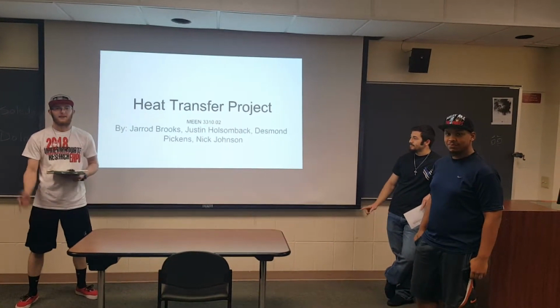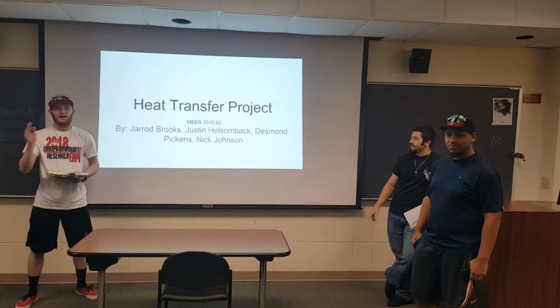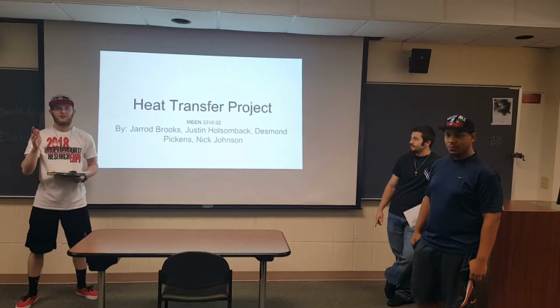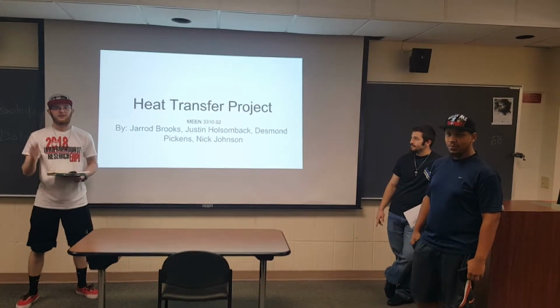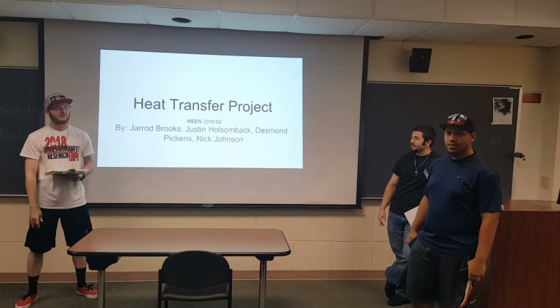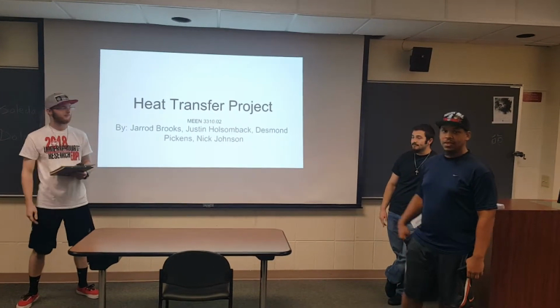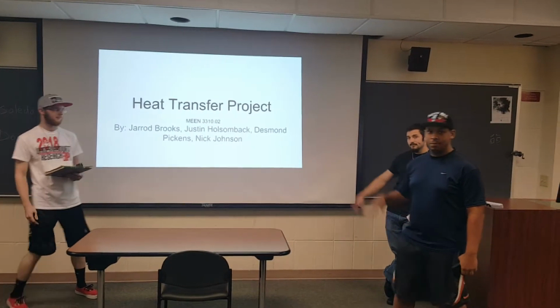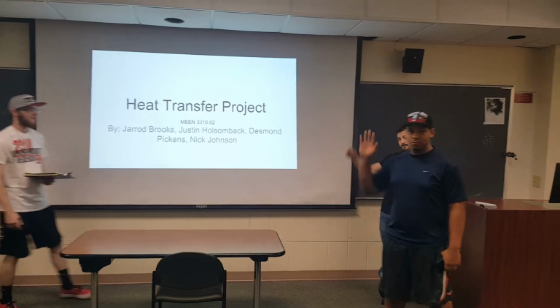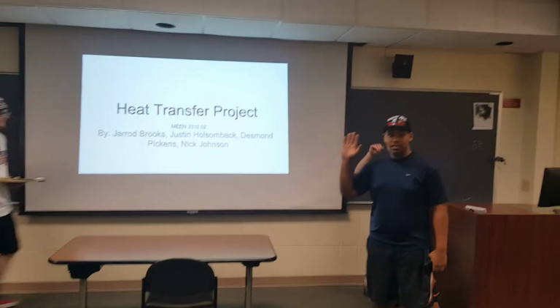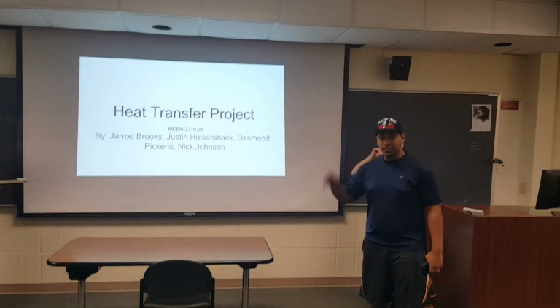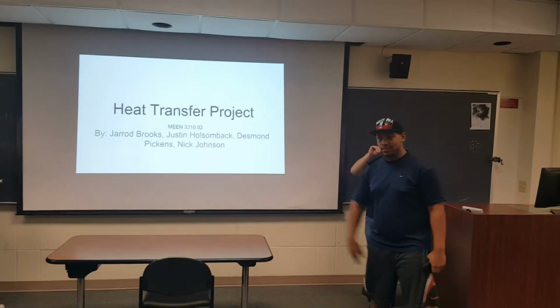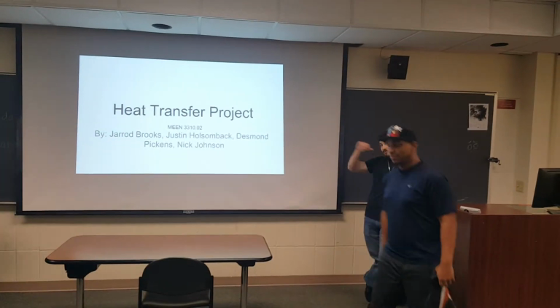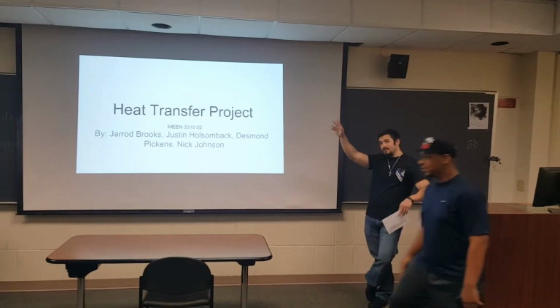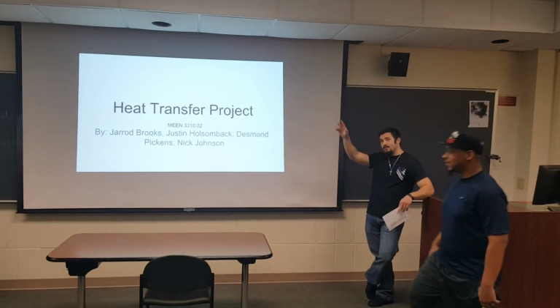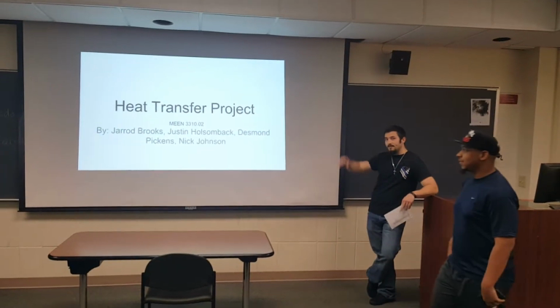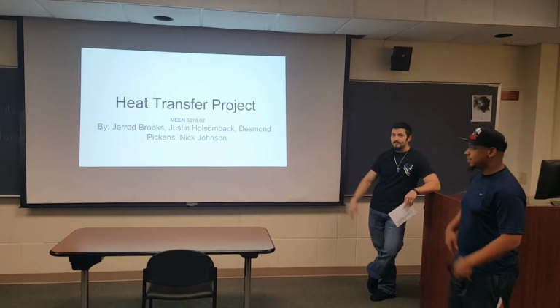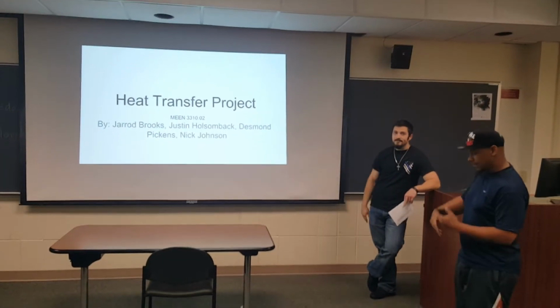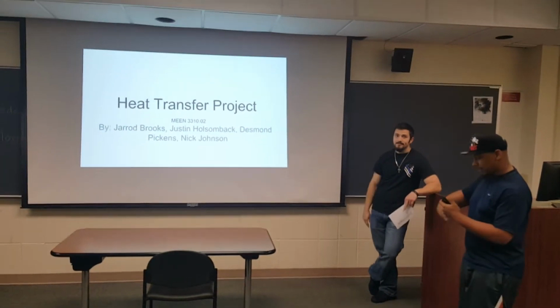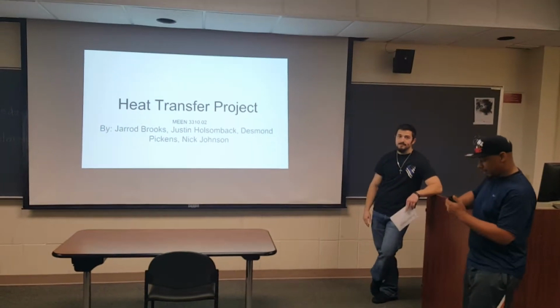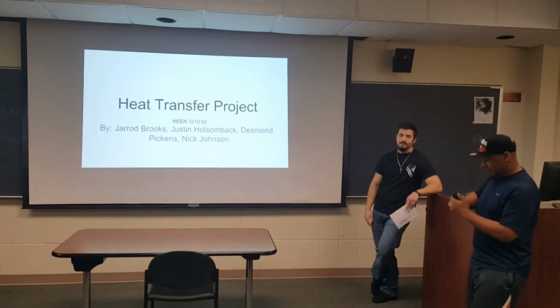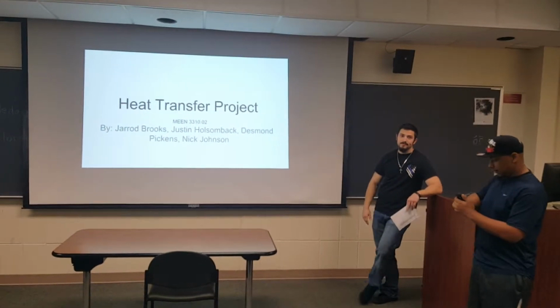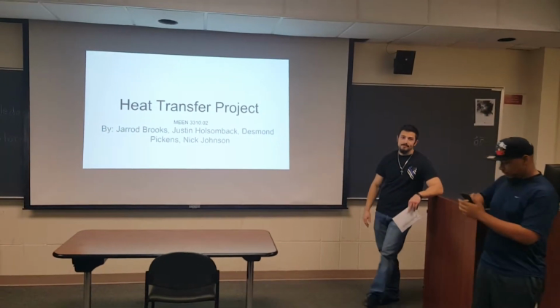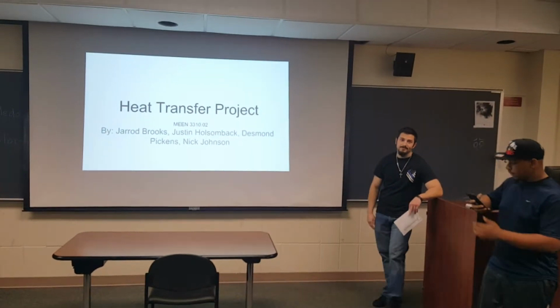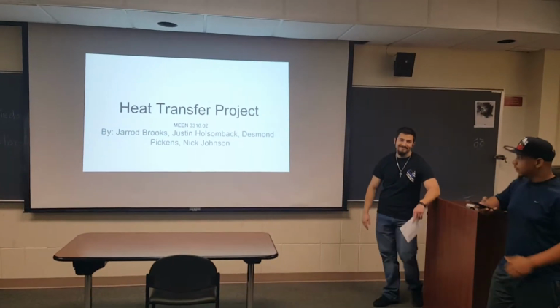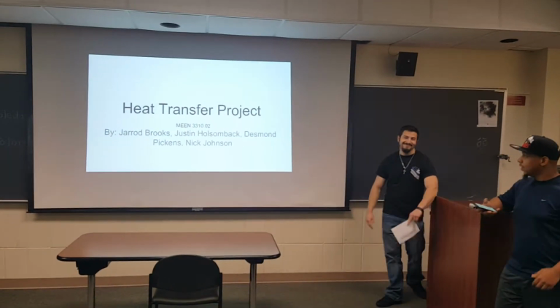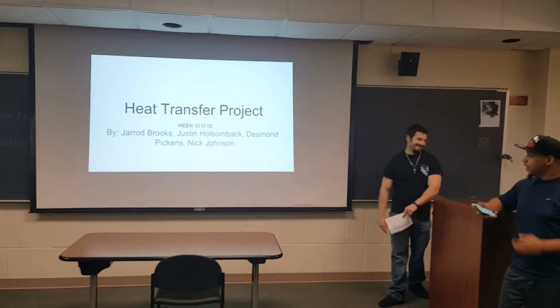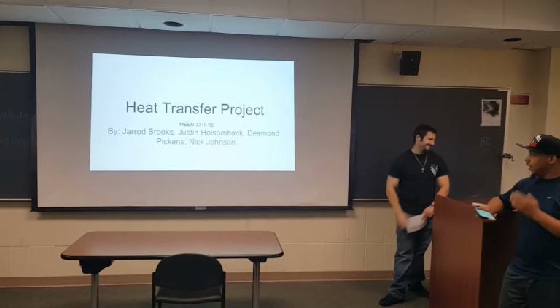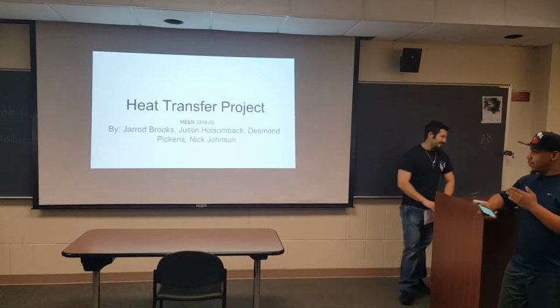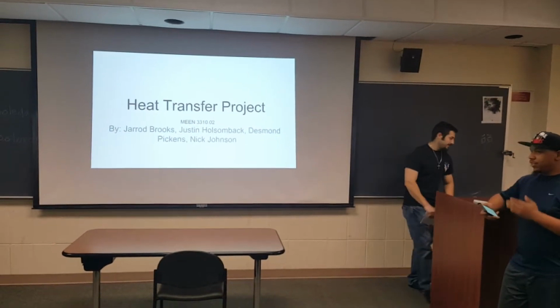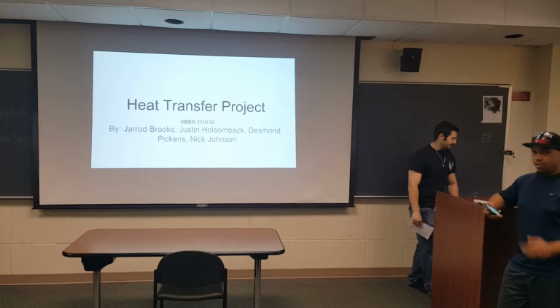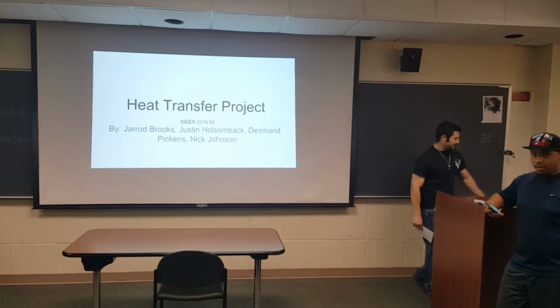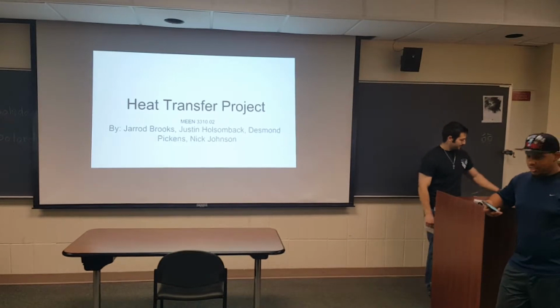I'm Nicholas Johnson. I'm Dustin Pickens. I'm Justin Holsenbach. Jerry Brooks is the cameraman. And this is our heat transfer project.